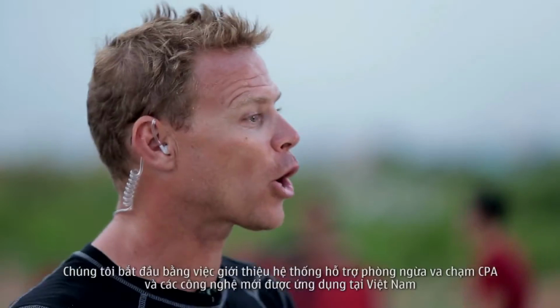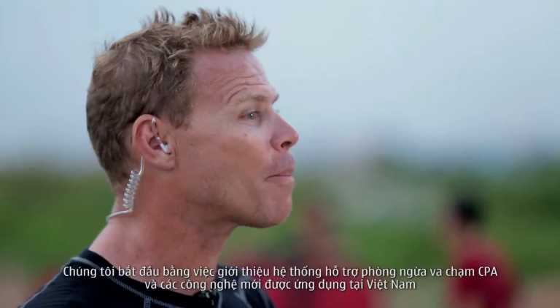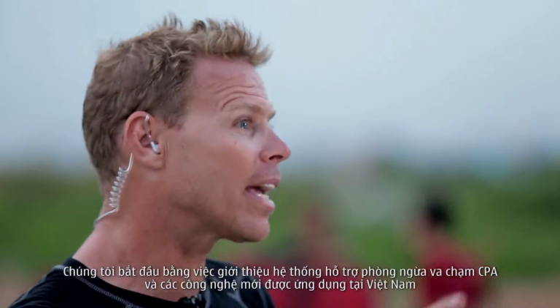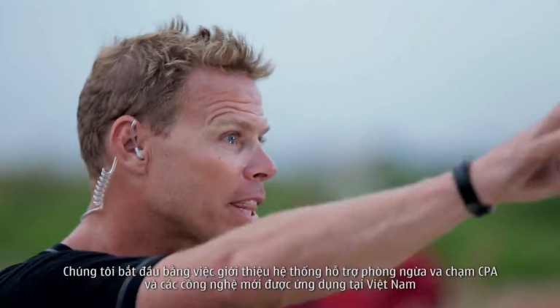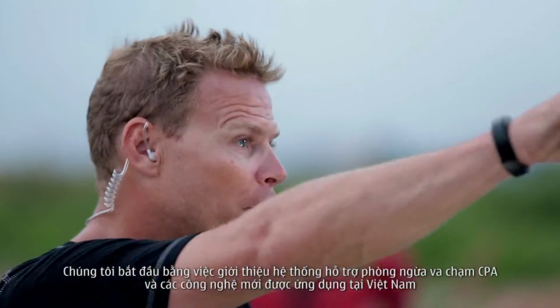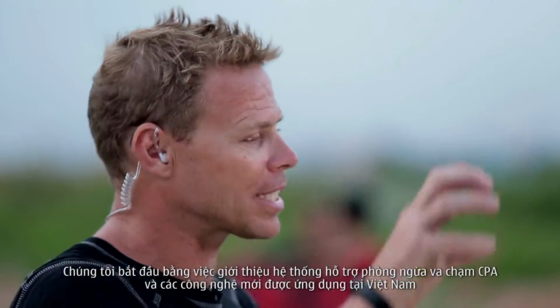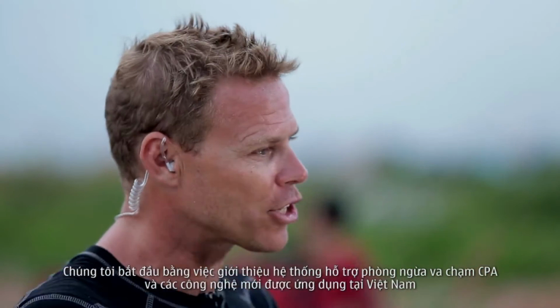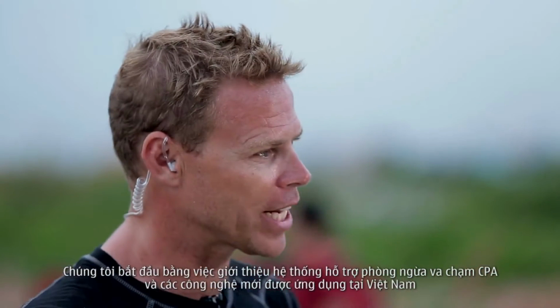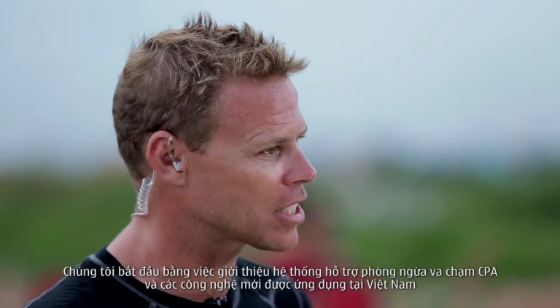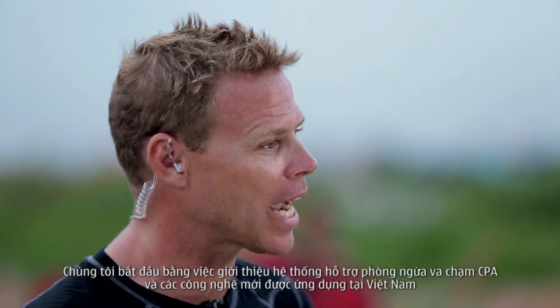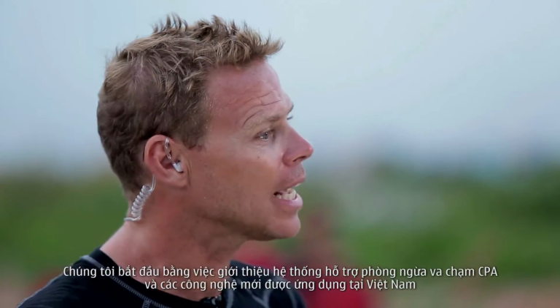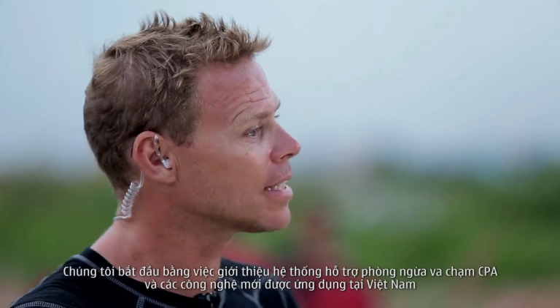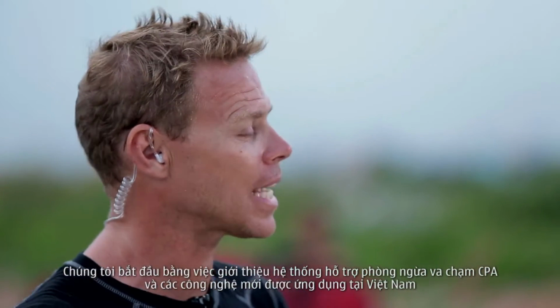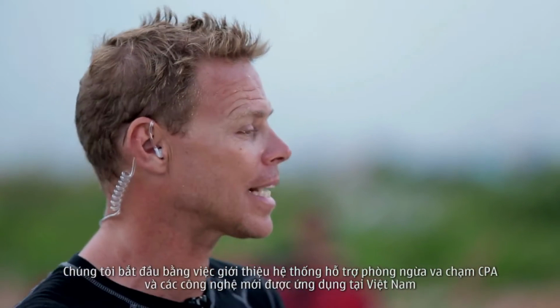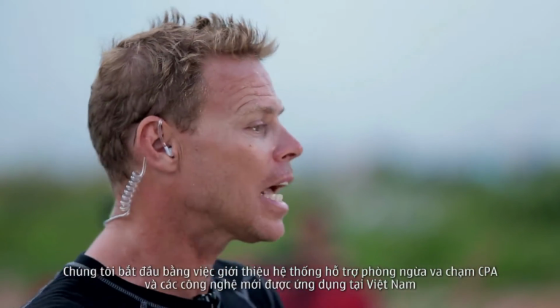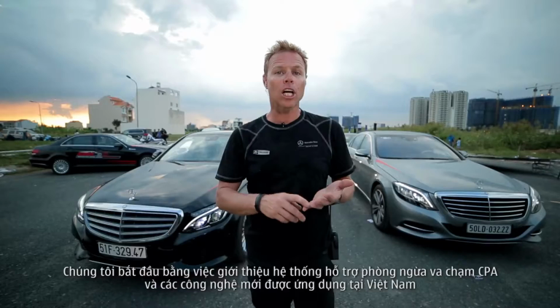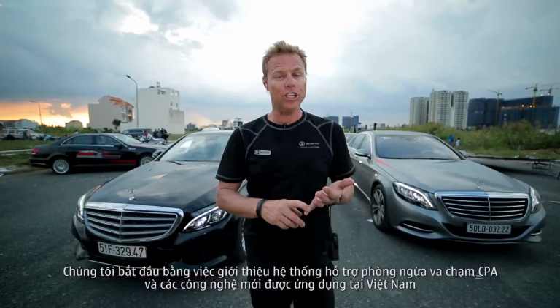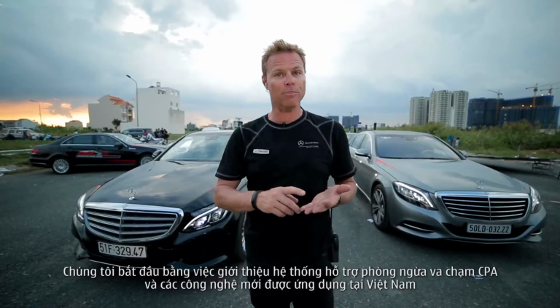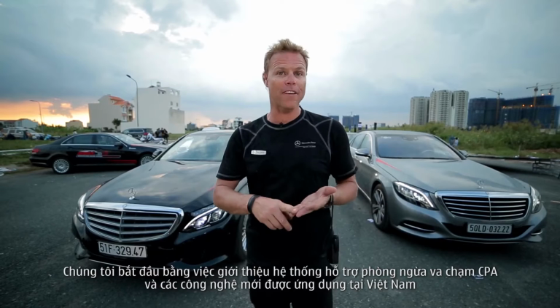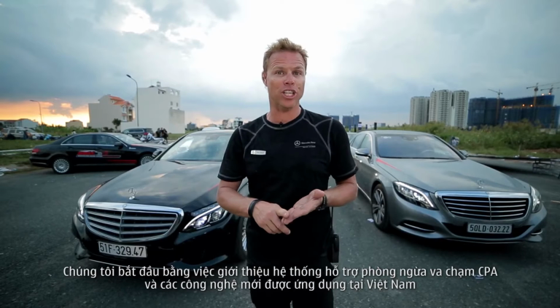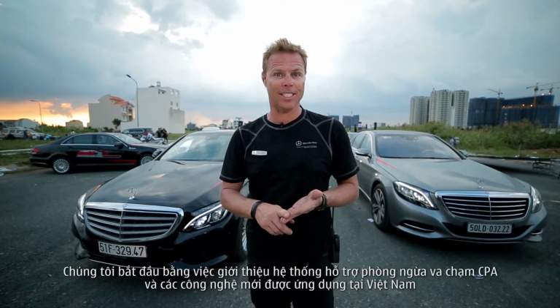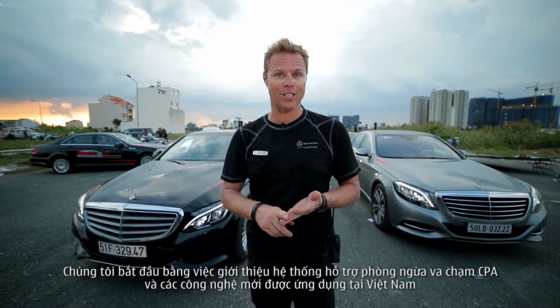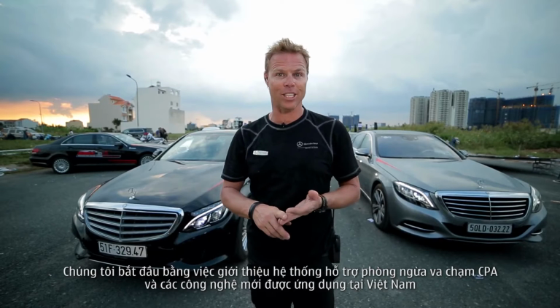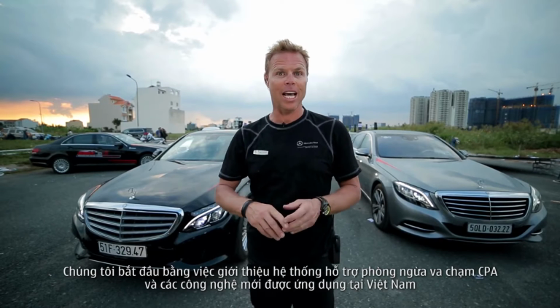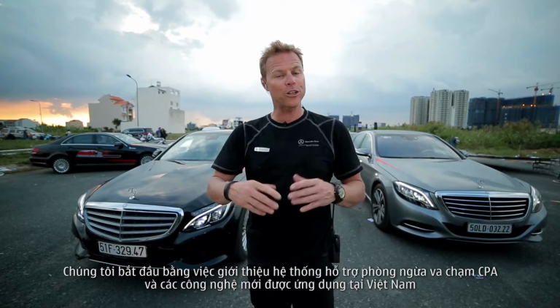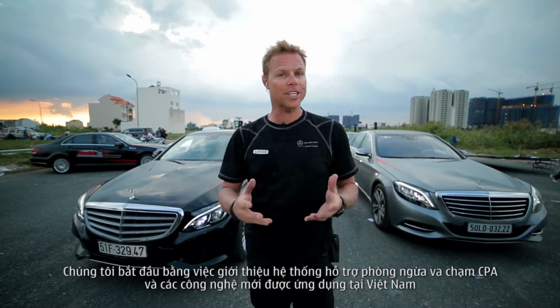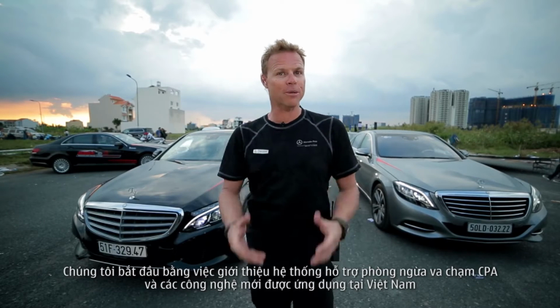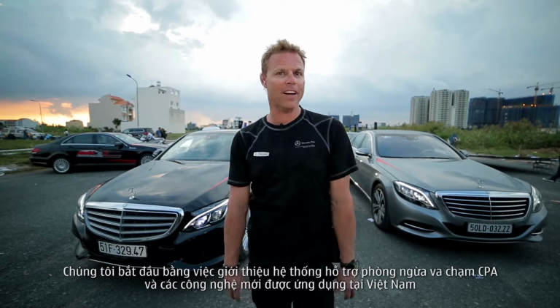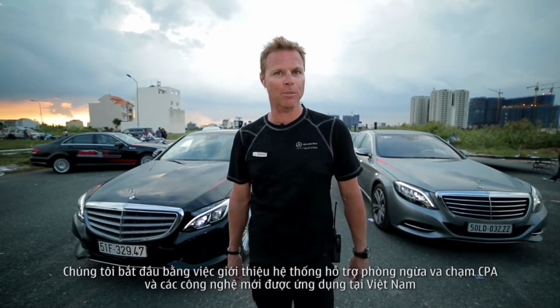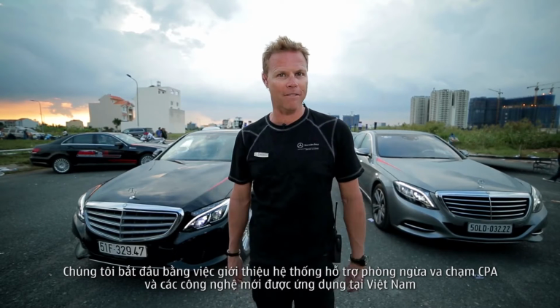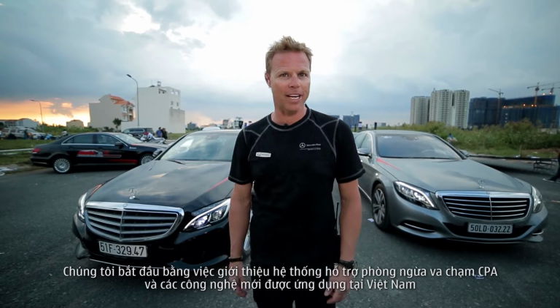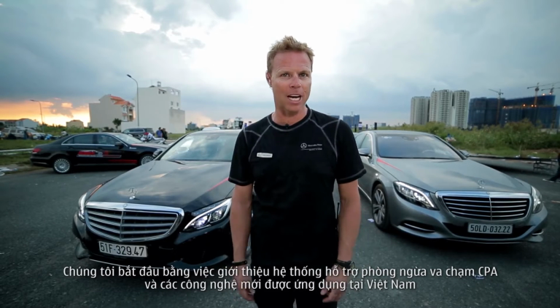We're going to begin with a presentation inside discussing Collision Prevention Assist, a new system available in Vietnam.